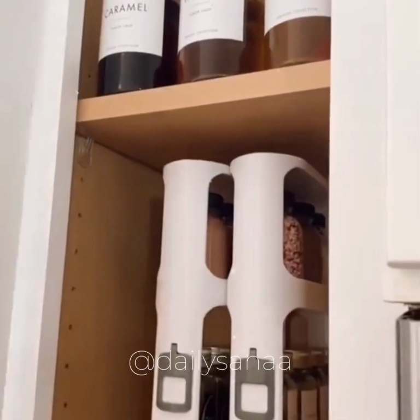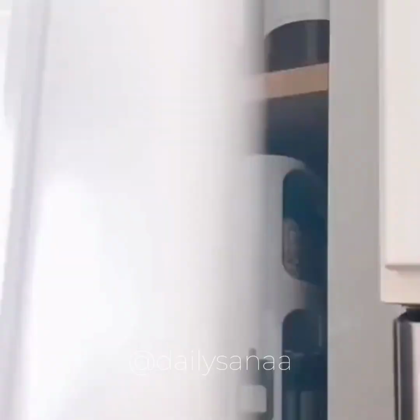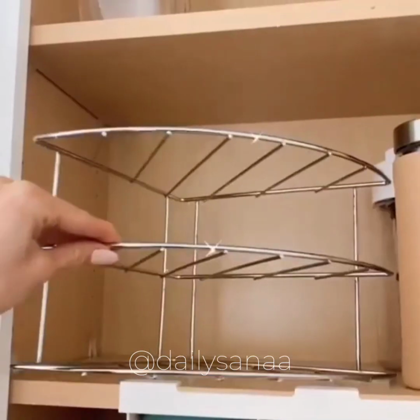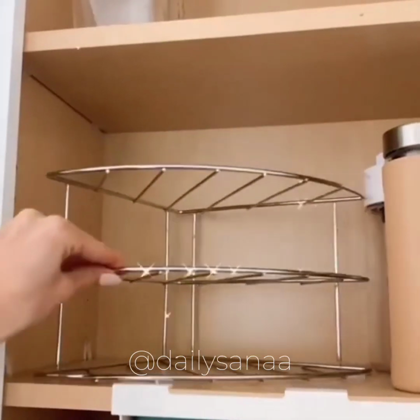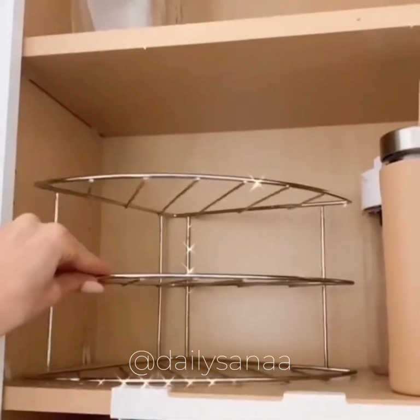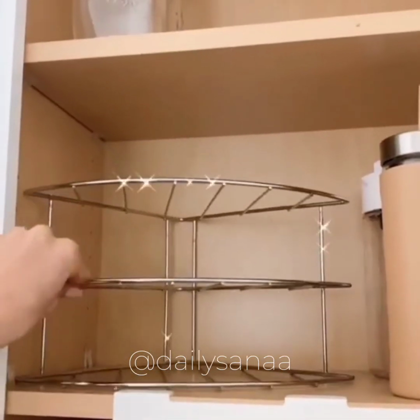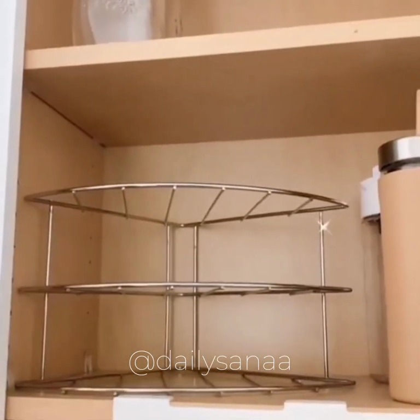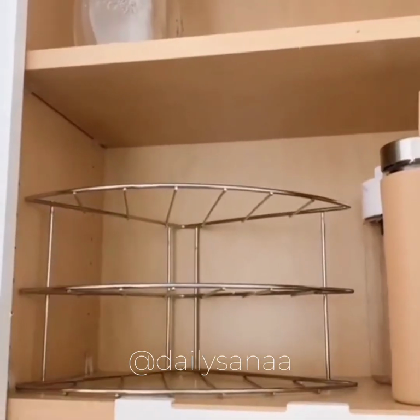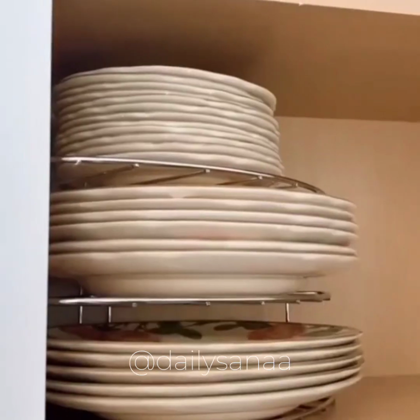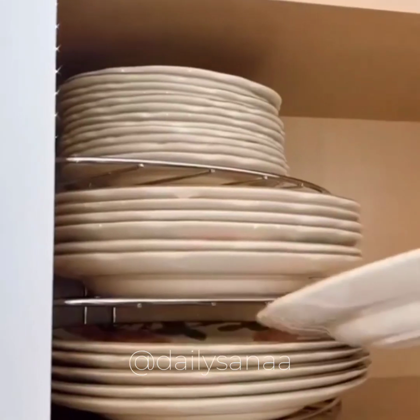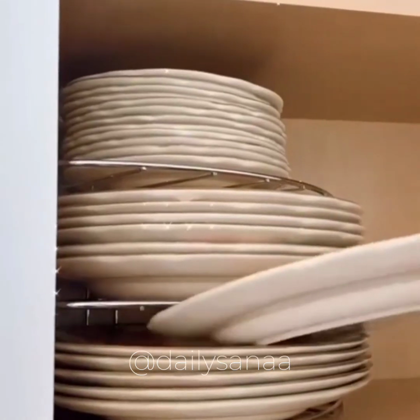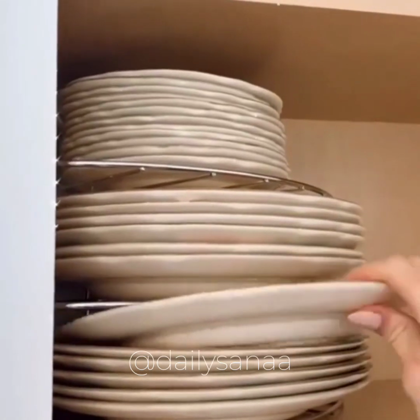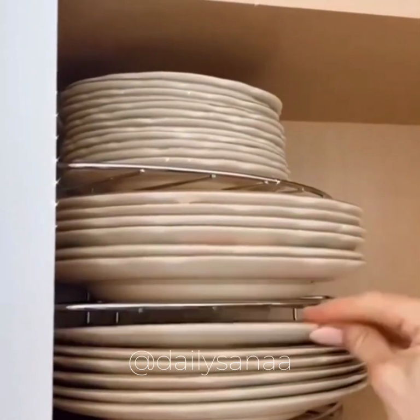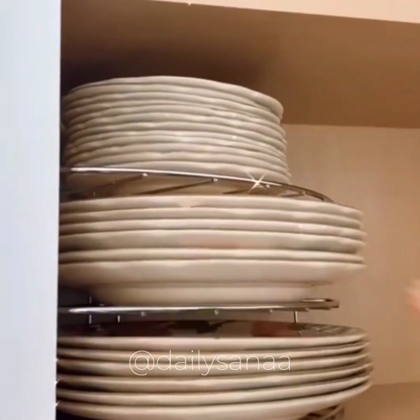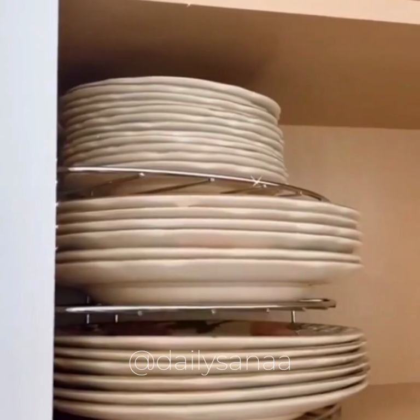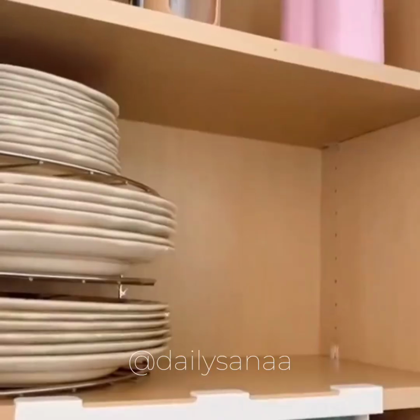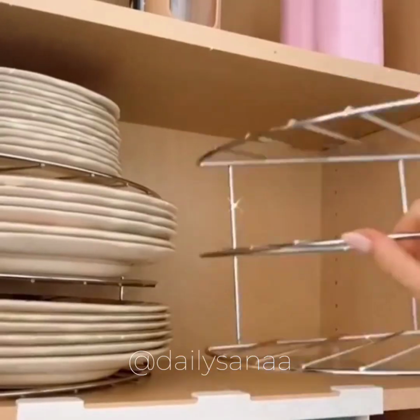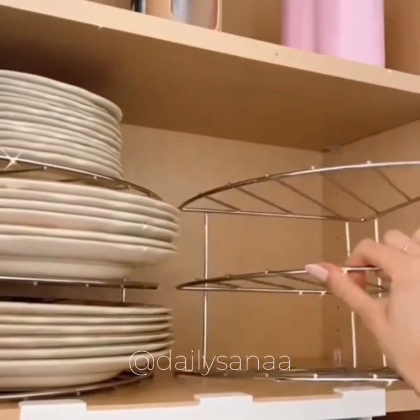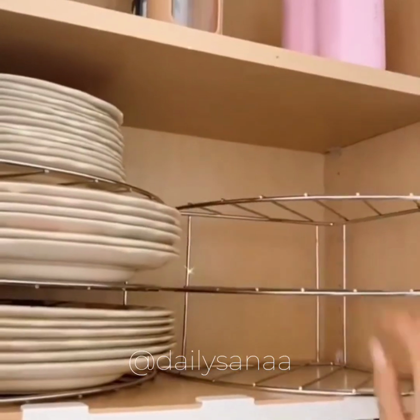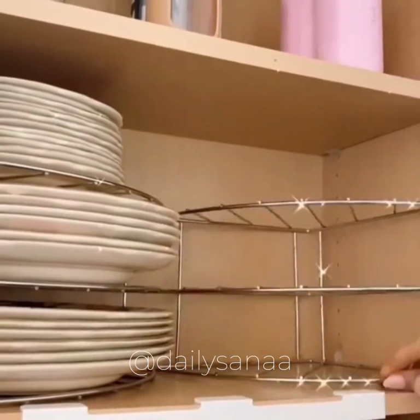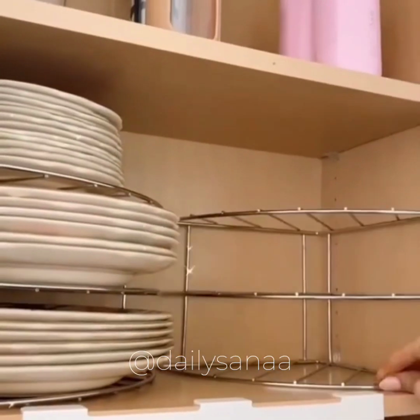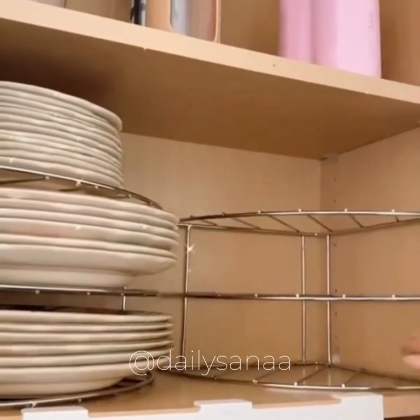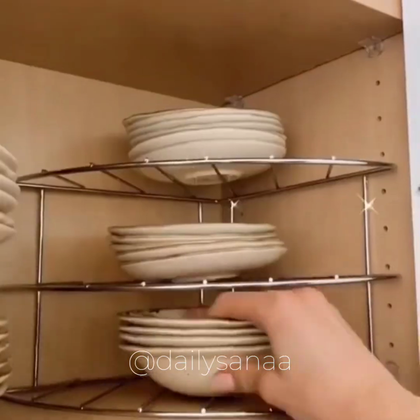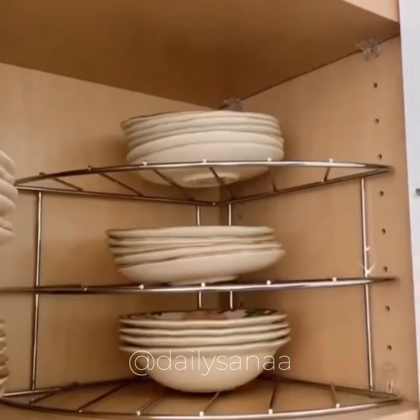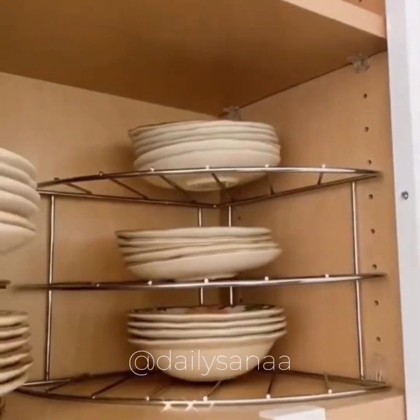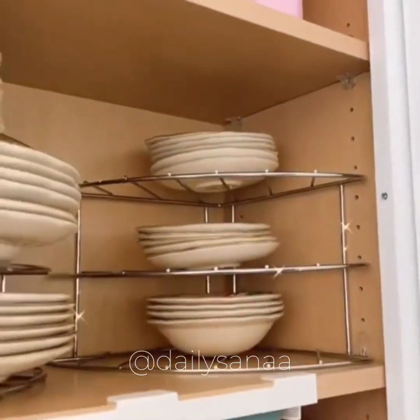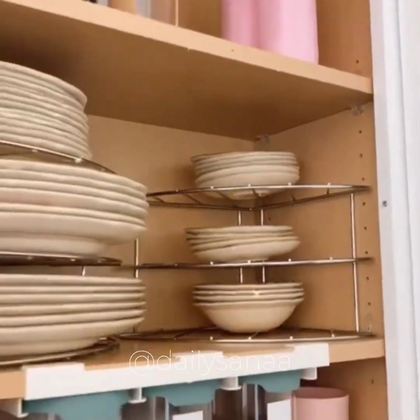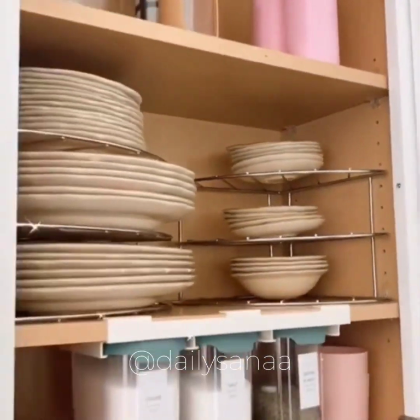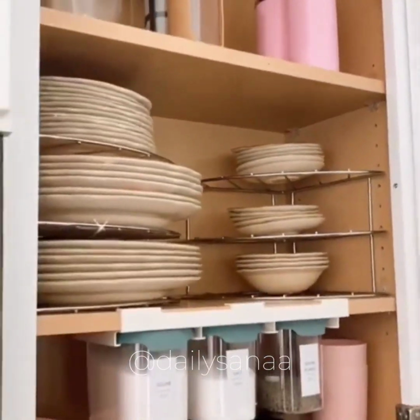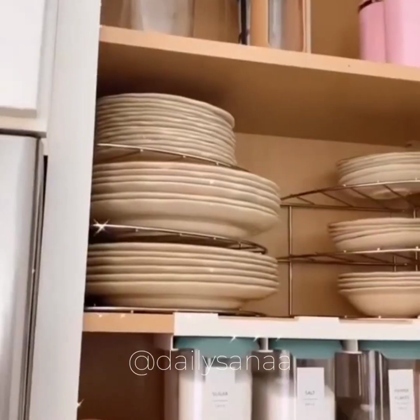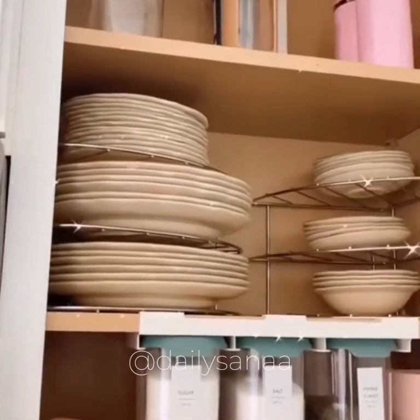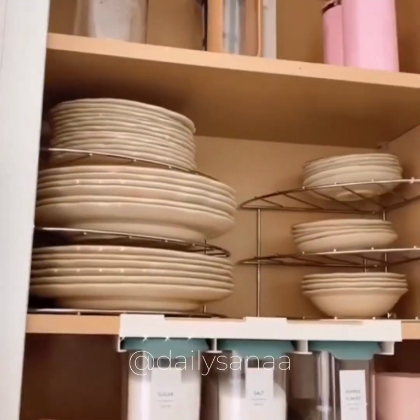And utilize every square inch of kitchen cabinet space with these corner shelves that allow you to easily stack all of your dishes, pots, and pans.